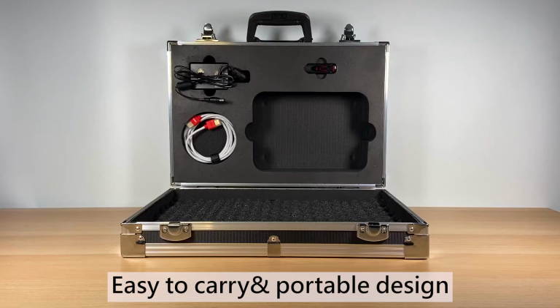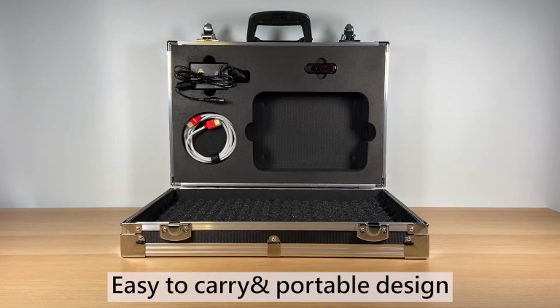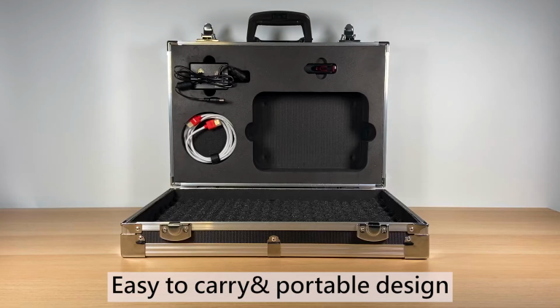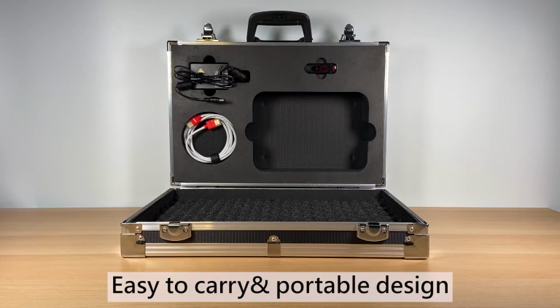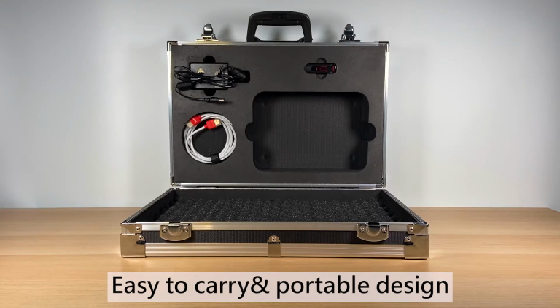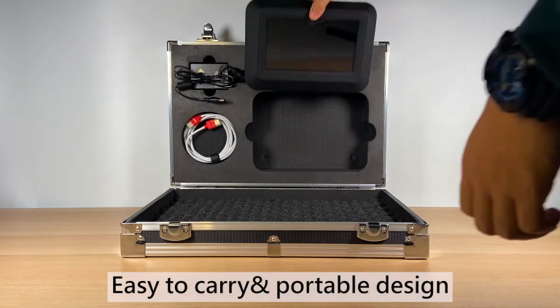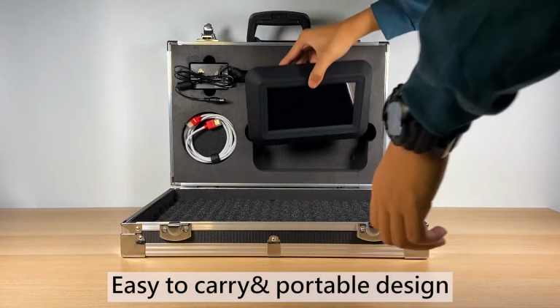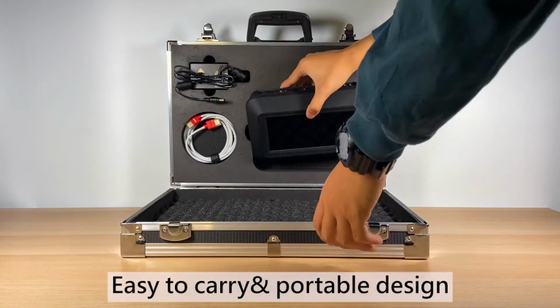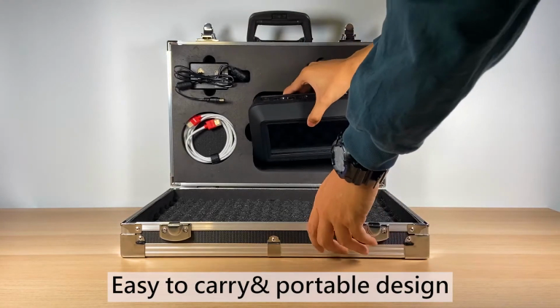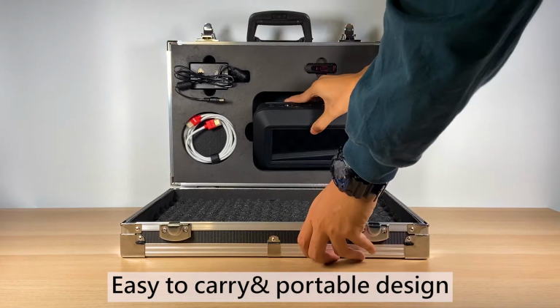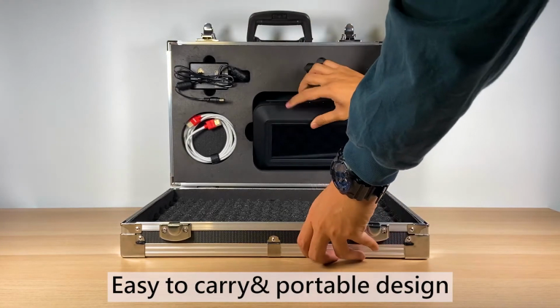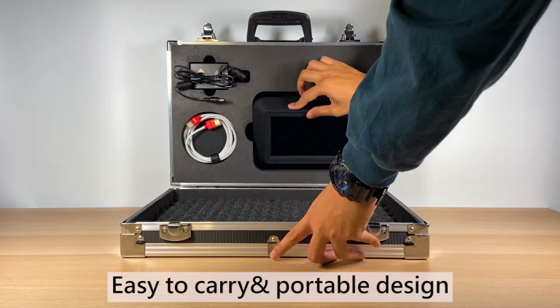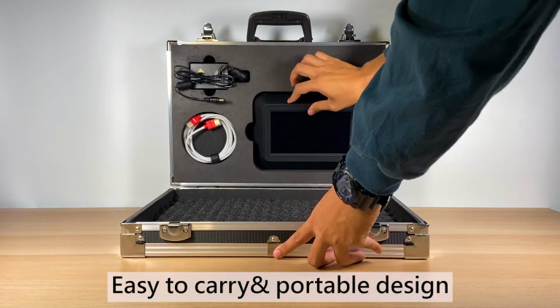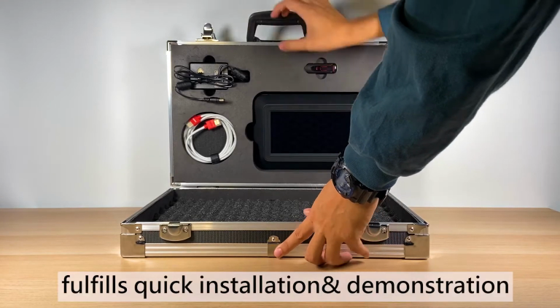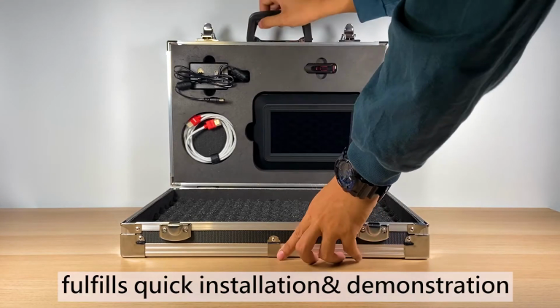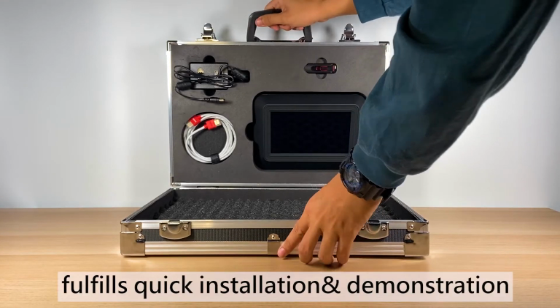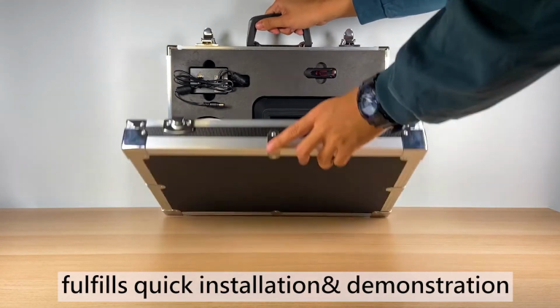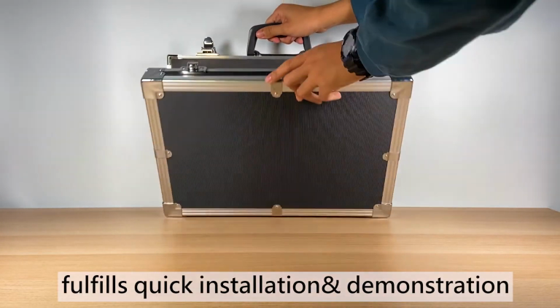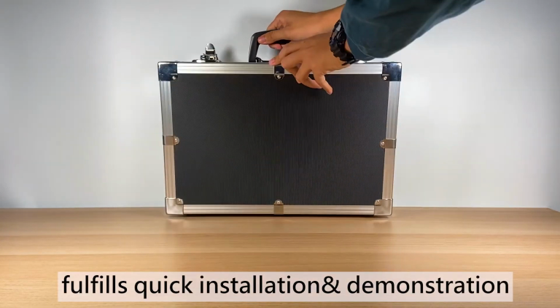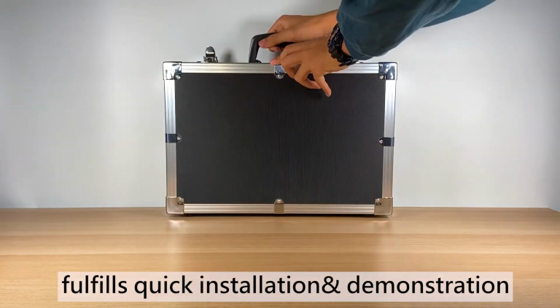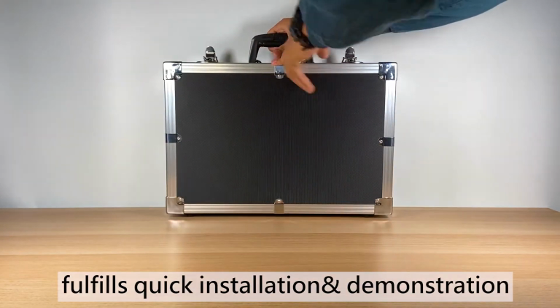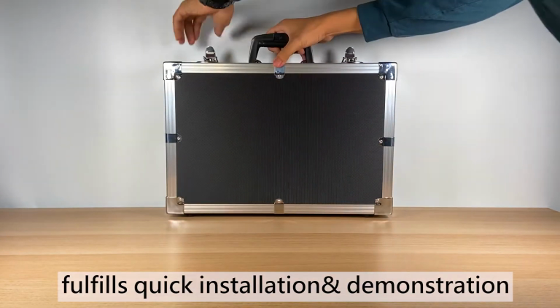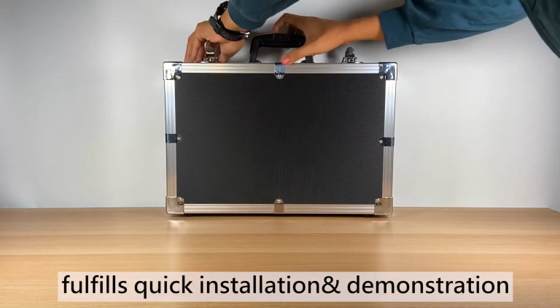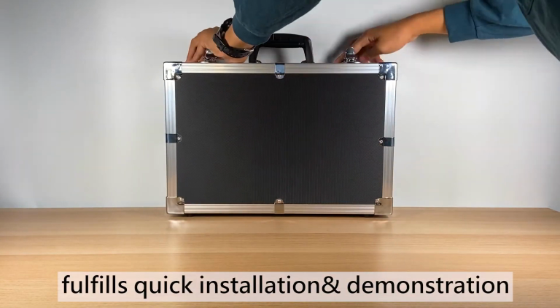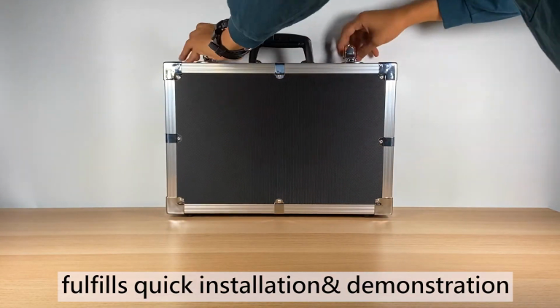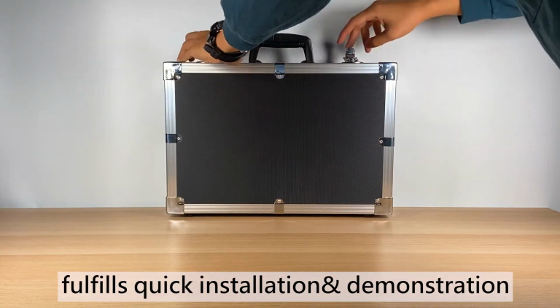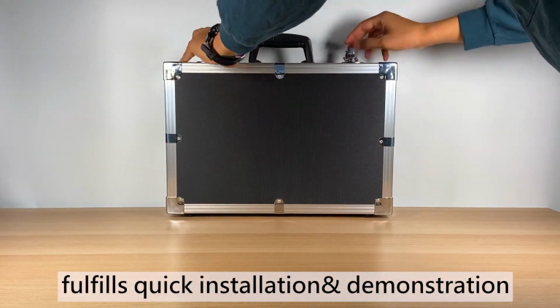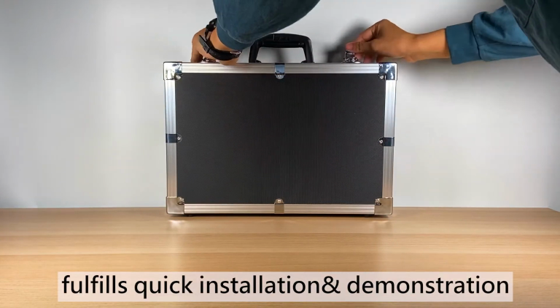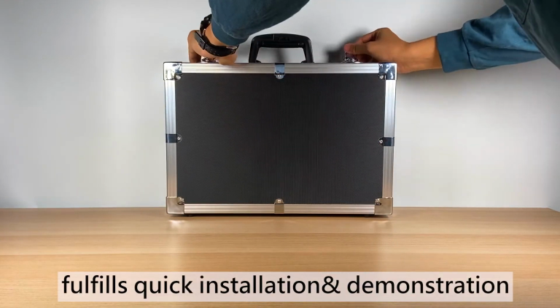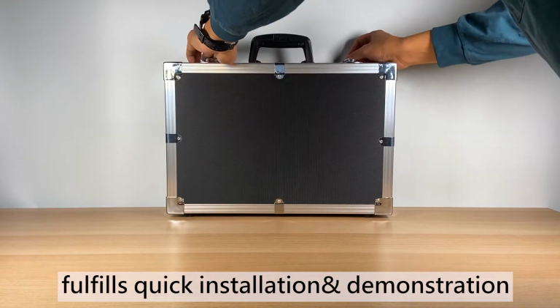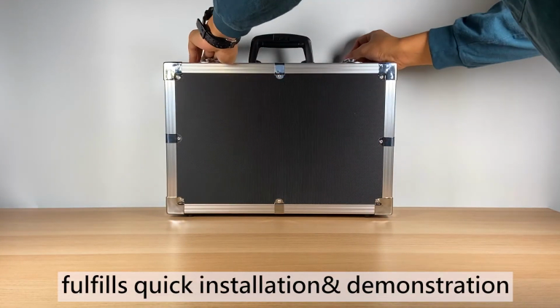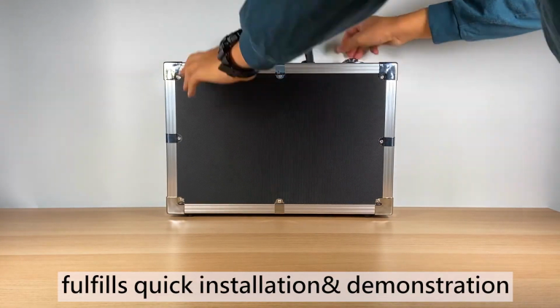Easy to carry and portable design, full of wheels, with quick installation and demonstration.